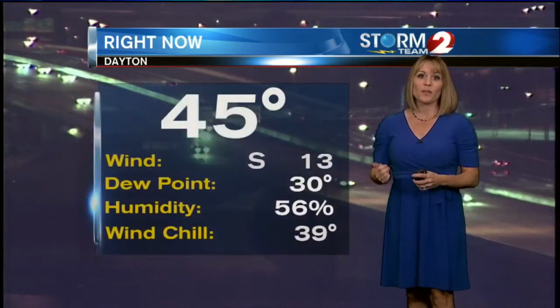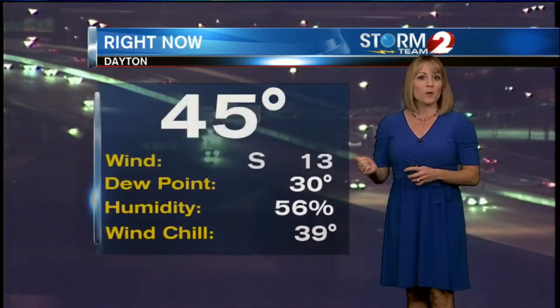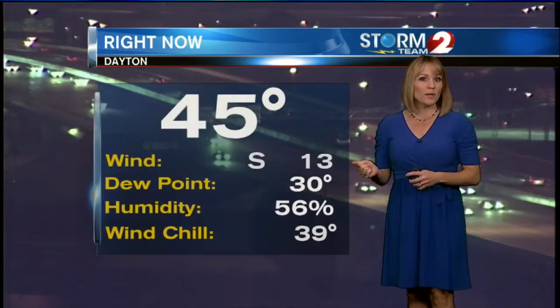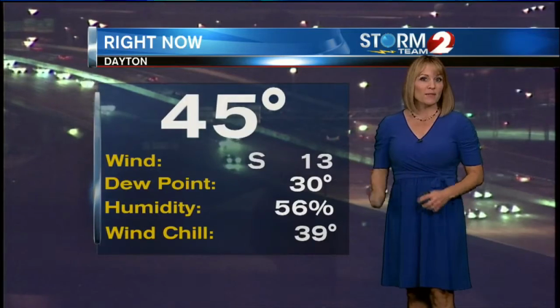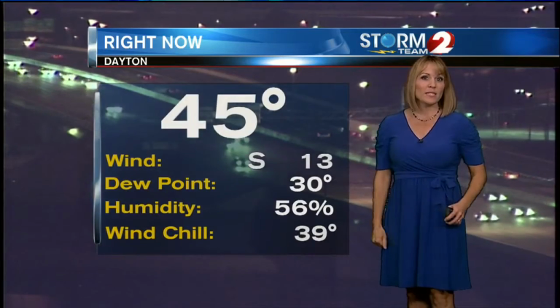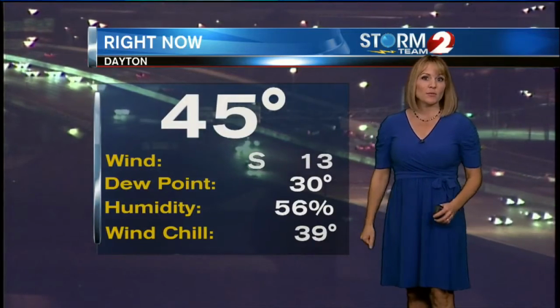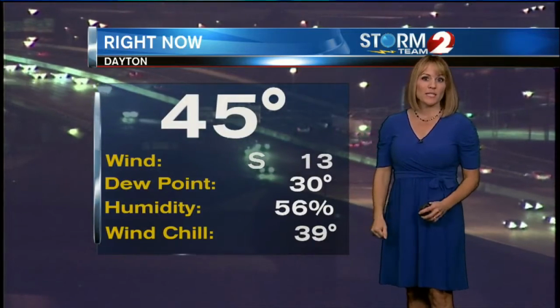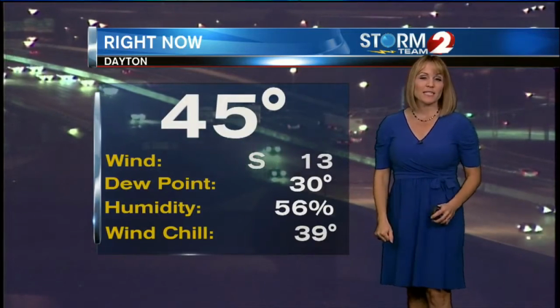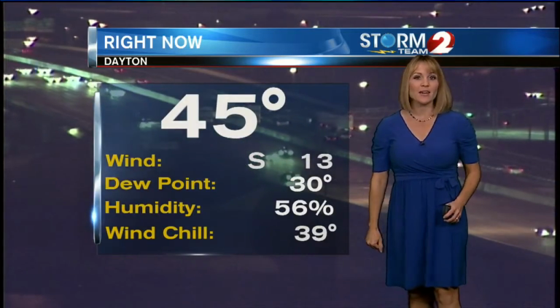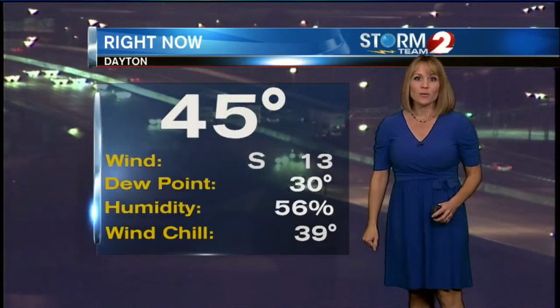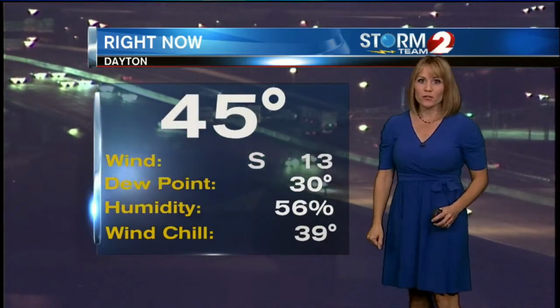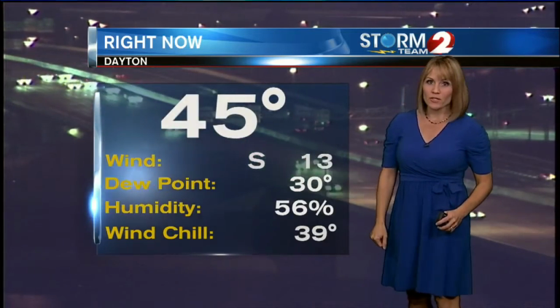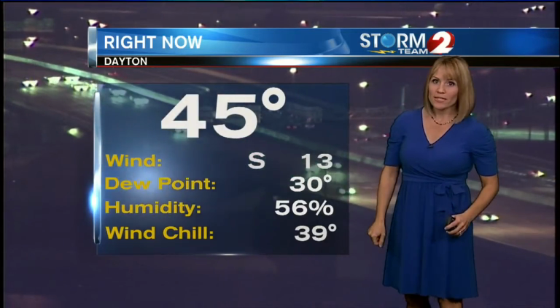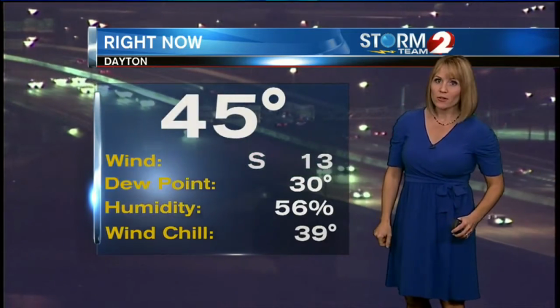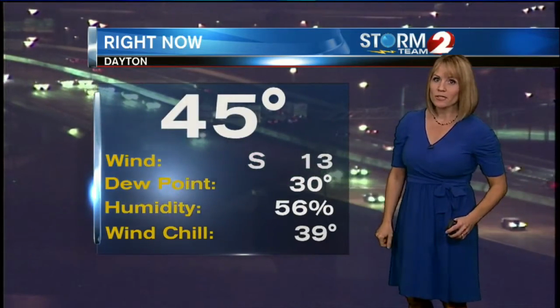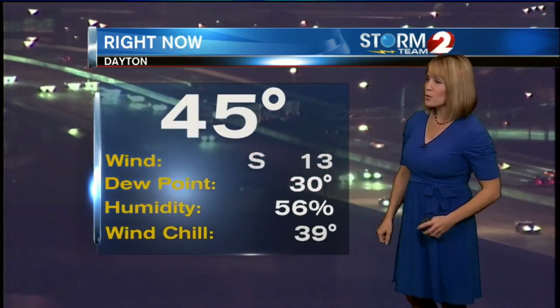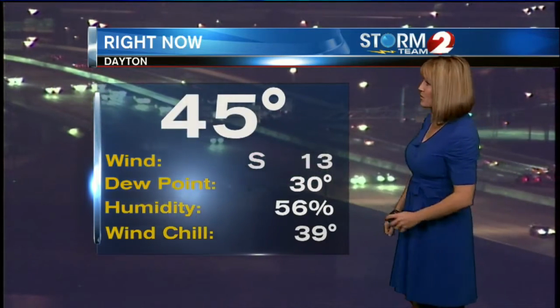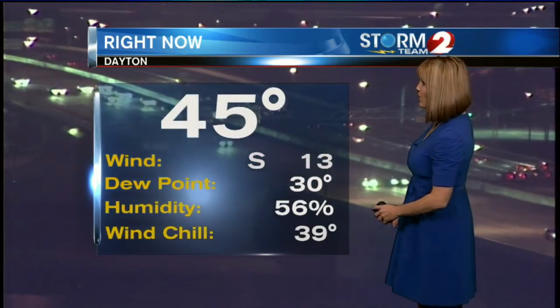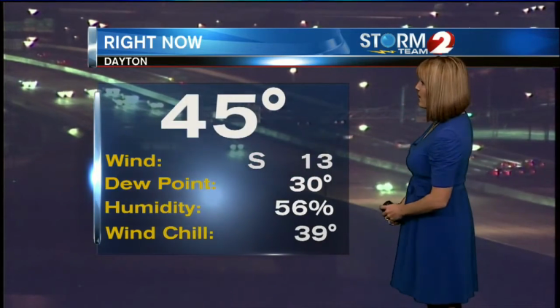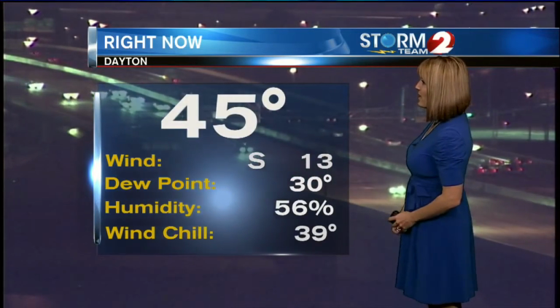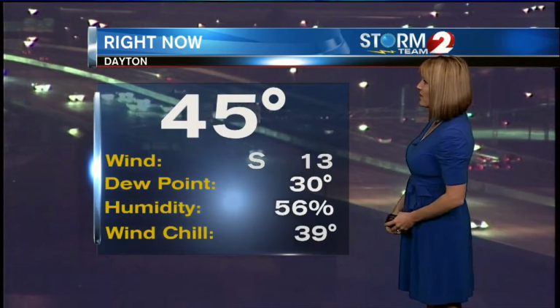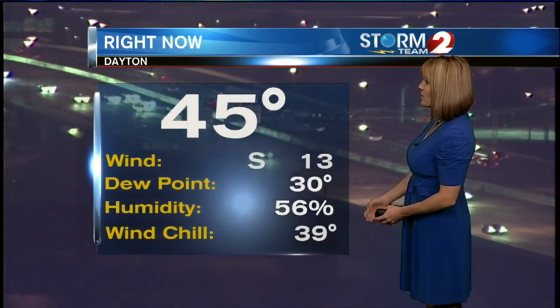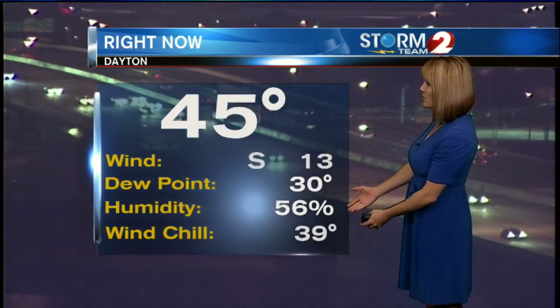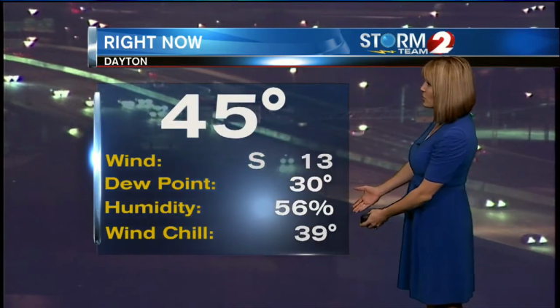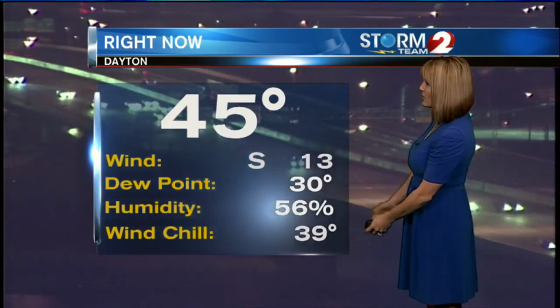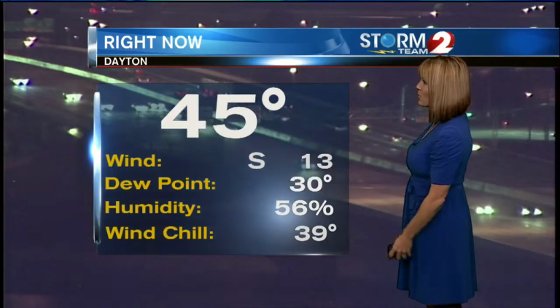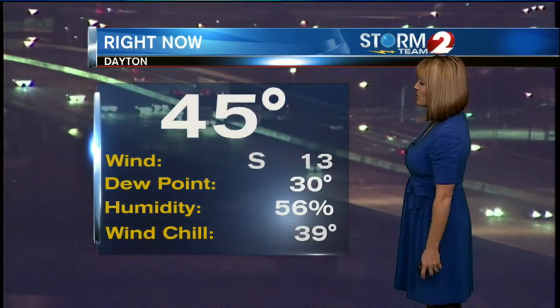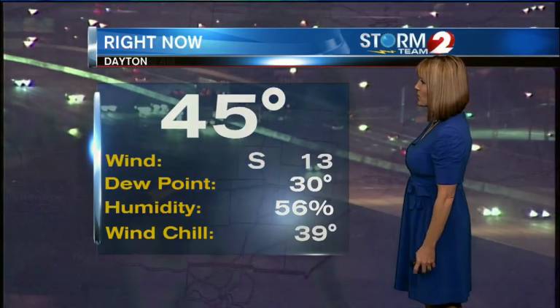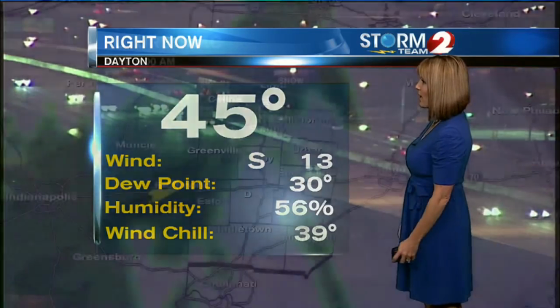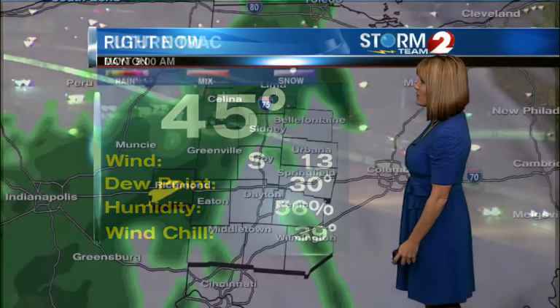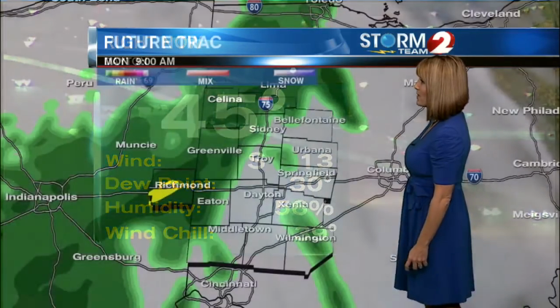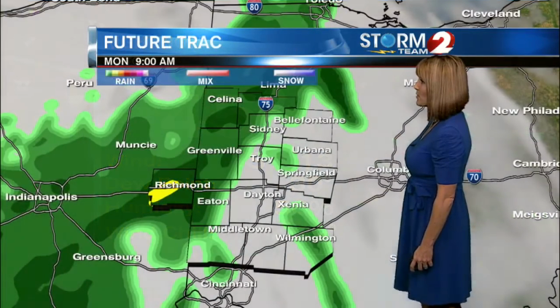We already have a decent breeze — it's a south wind at 13 mph. Our current temperature is 45 and our wind chill at the moment is 39 with that breeze.